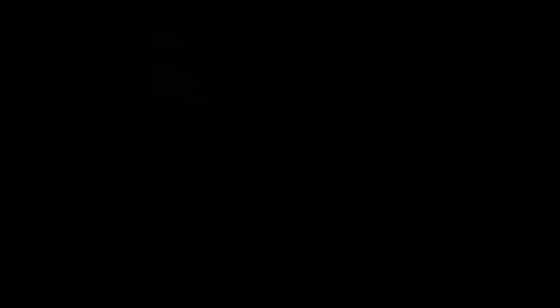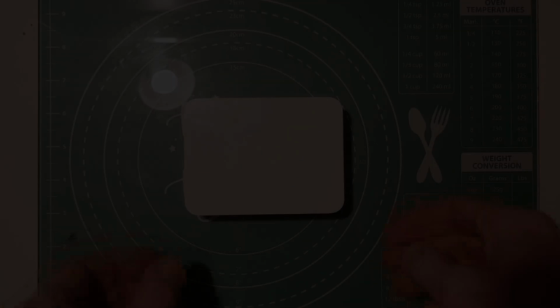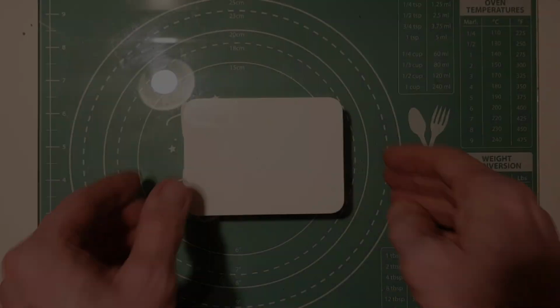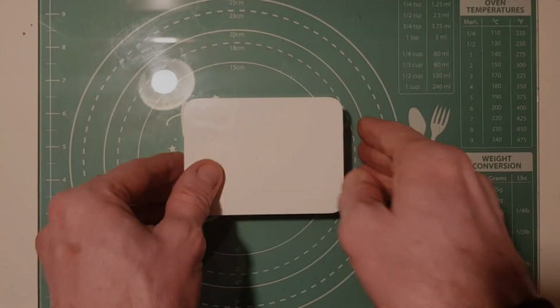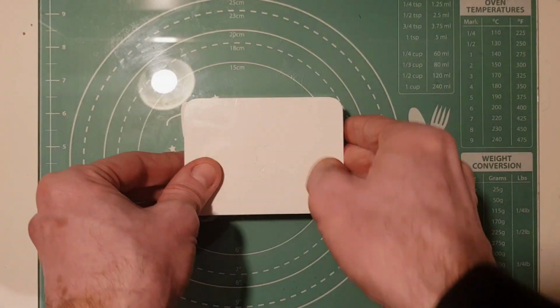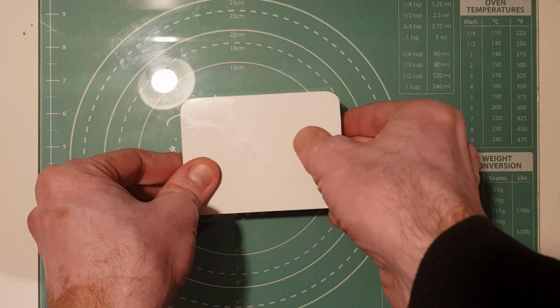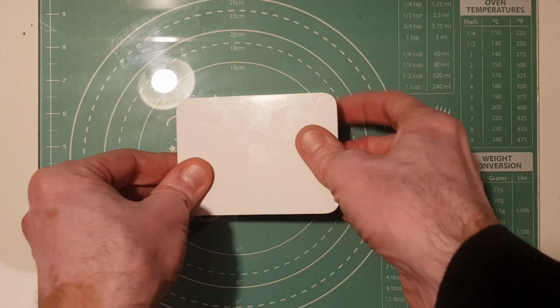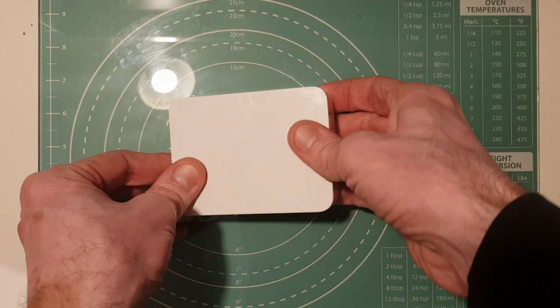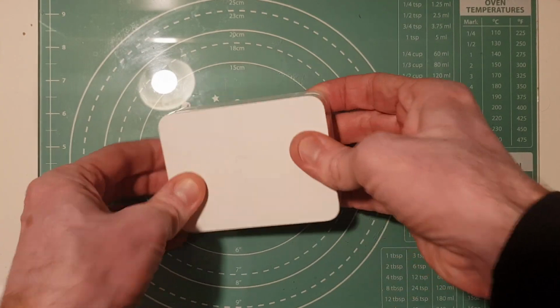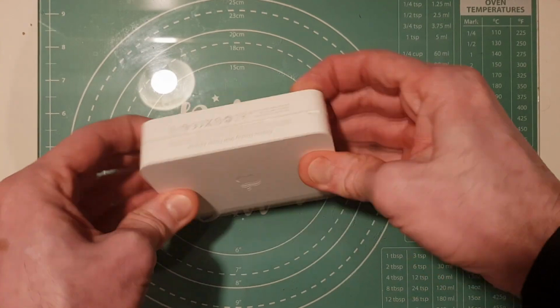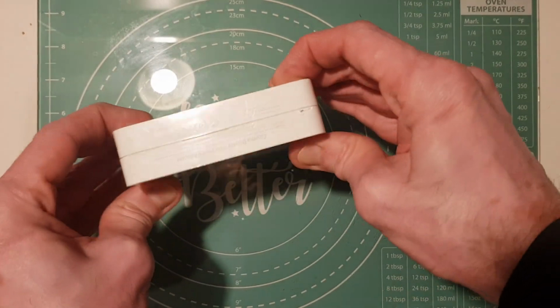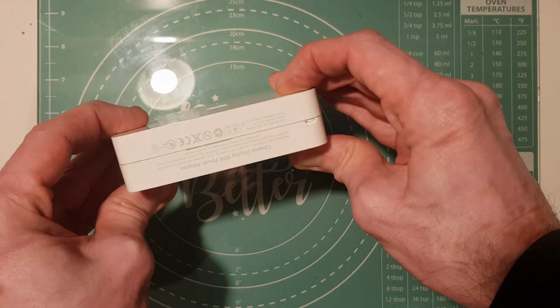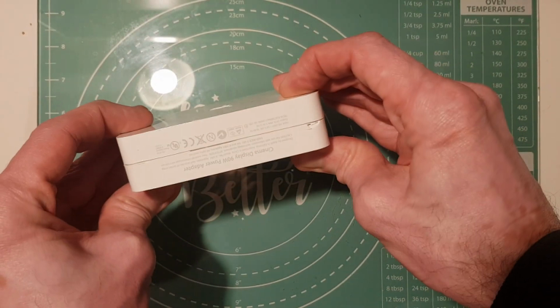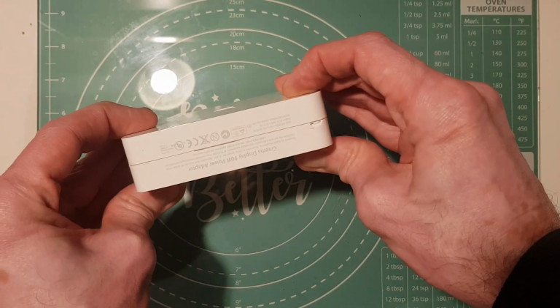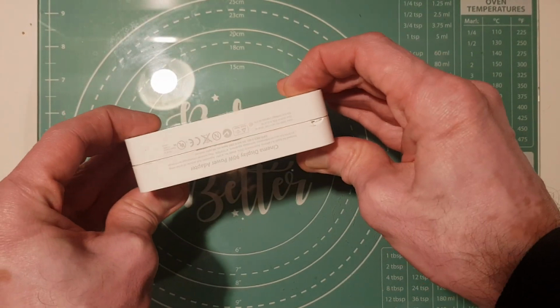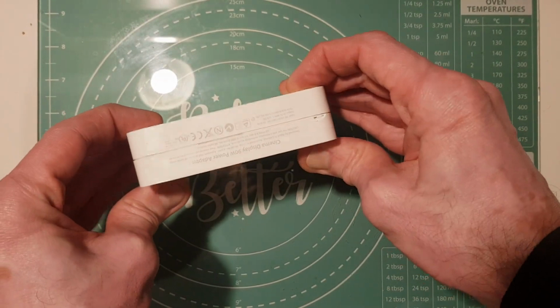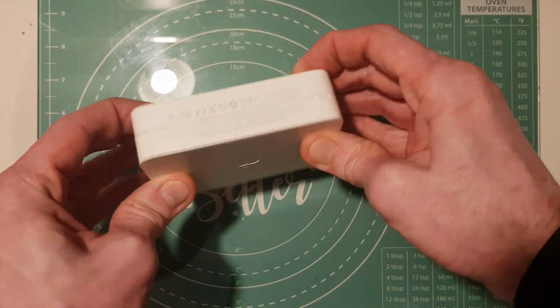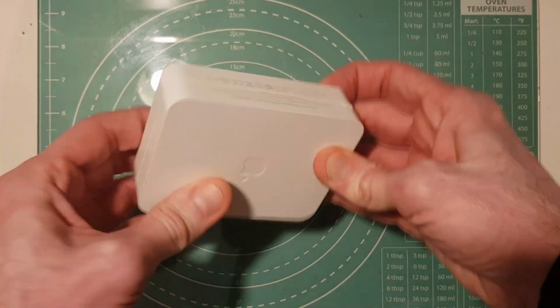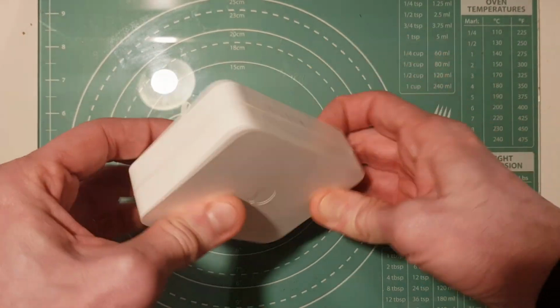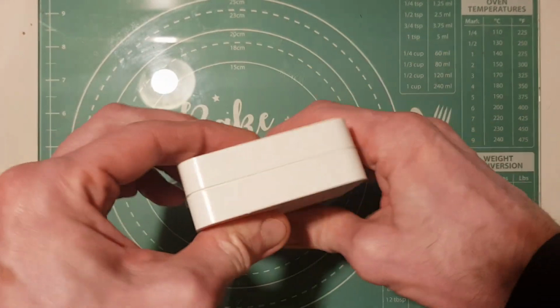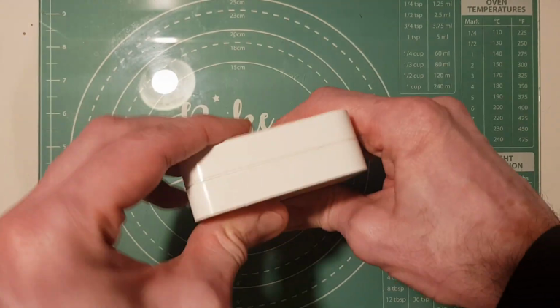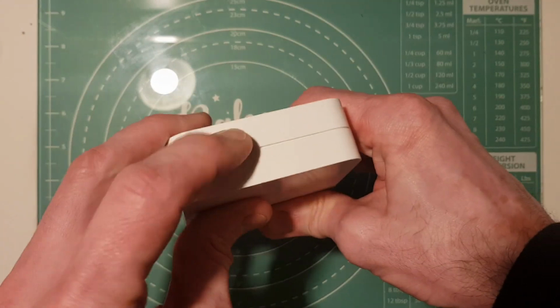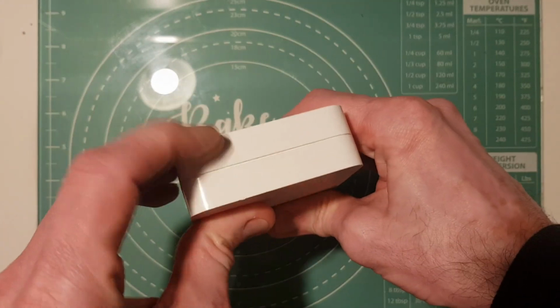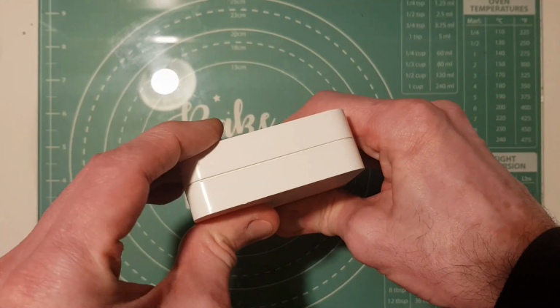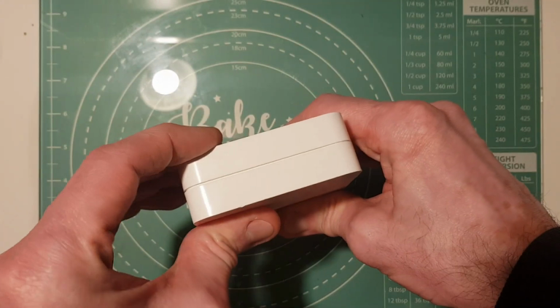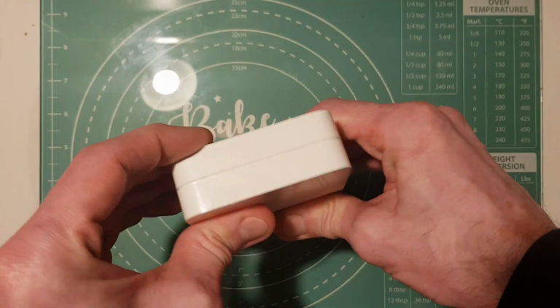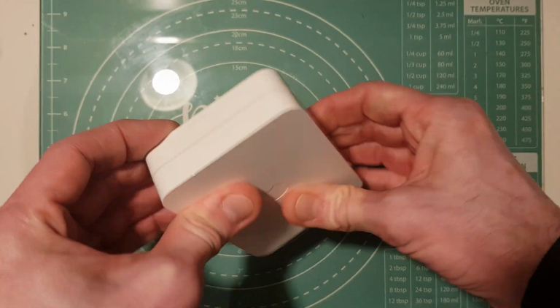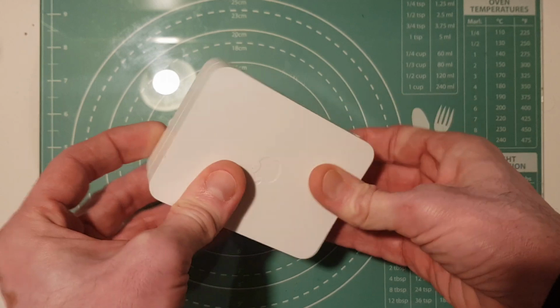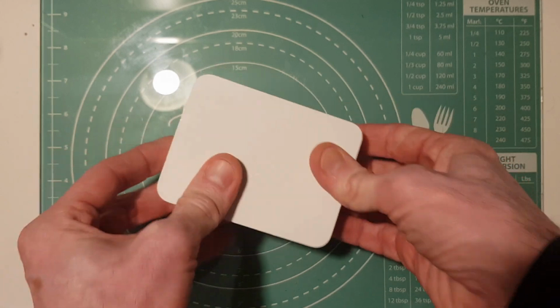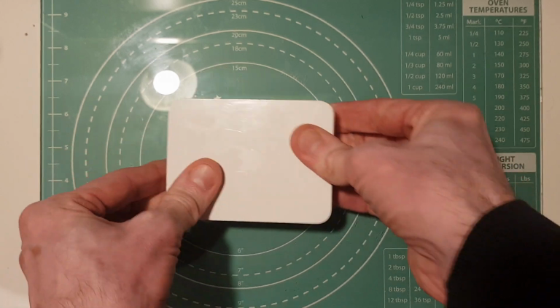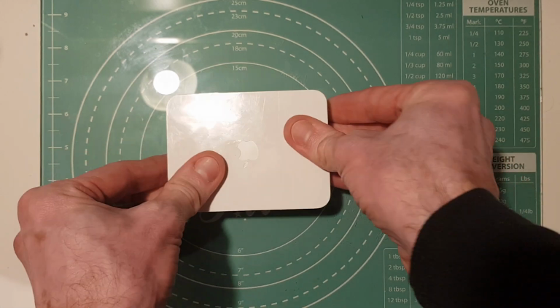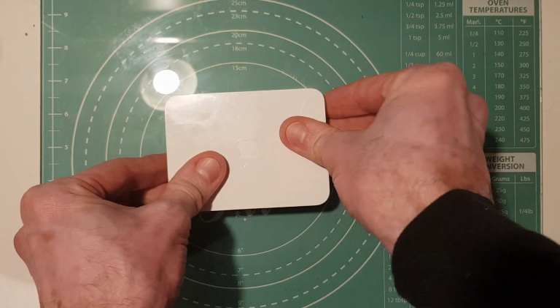This is a faulty power supply from a 24-inch Apple Cinema Display. I'm going to see if we can fix it in this video.